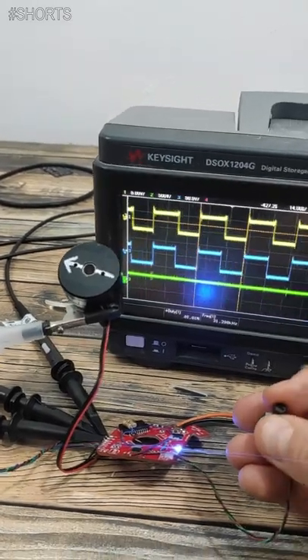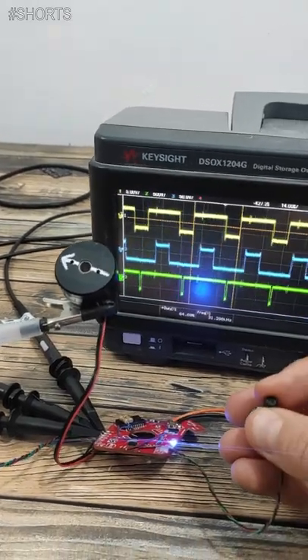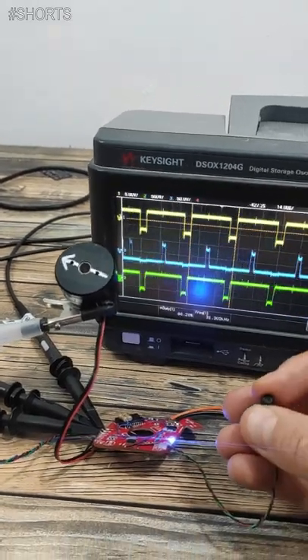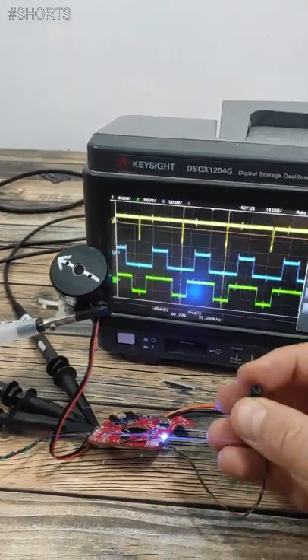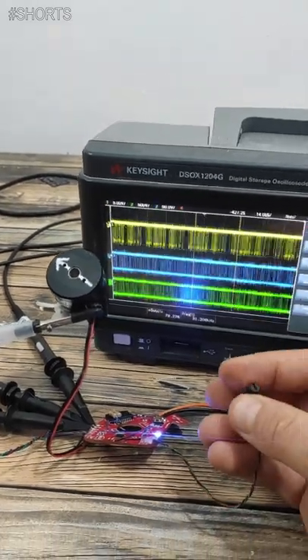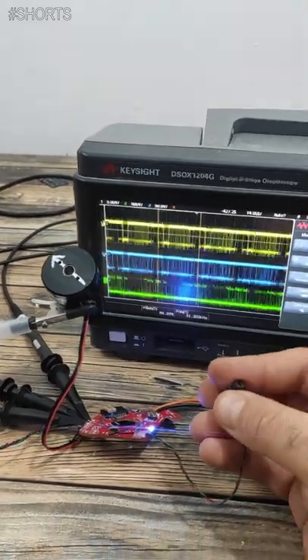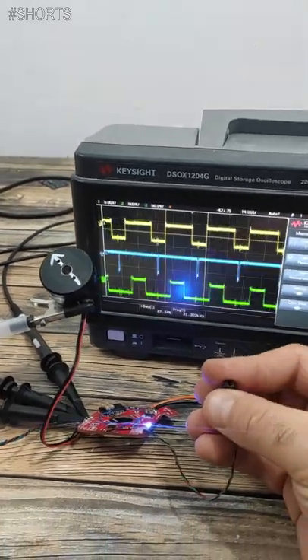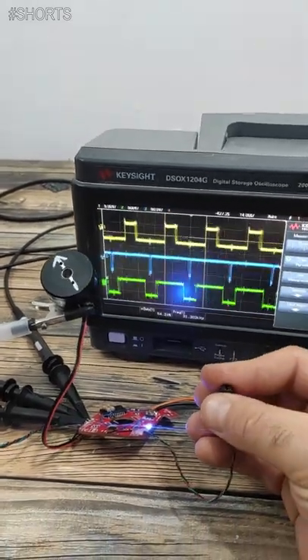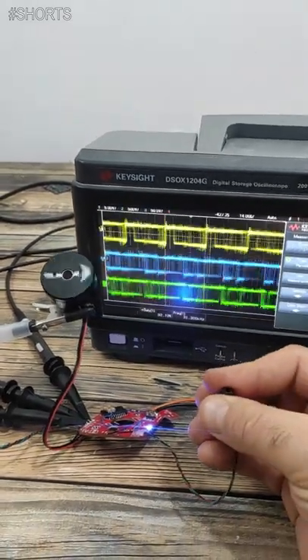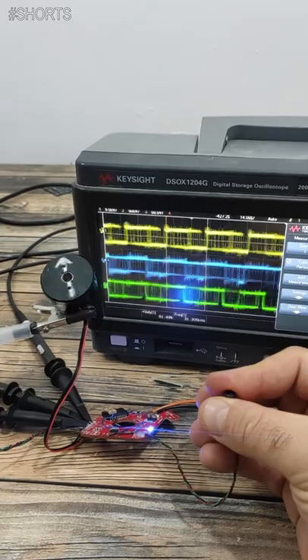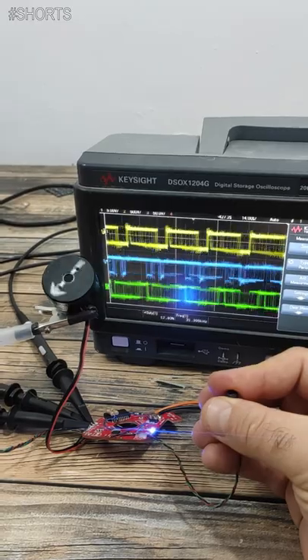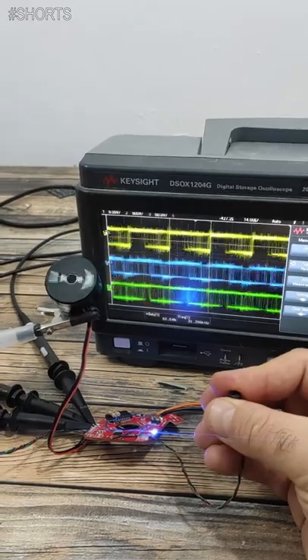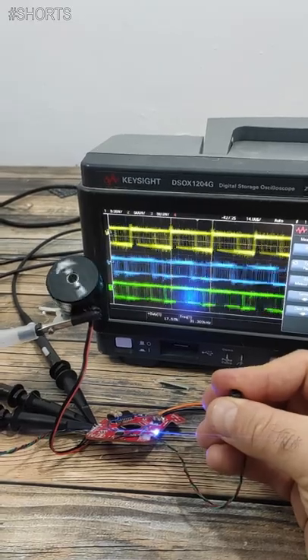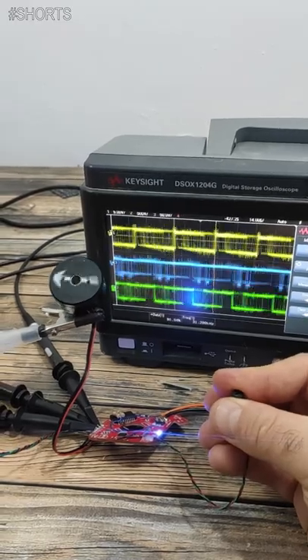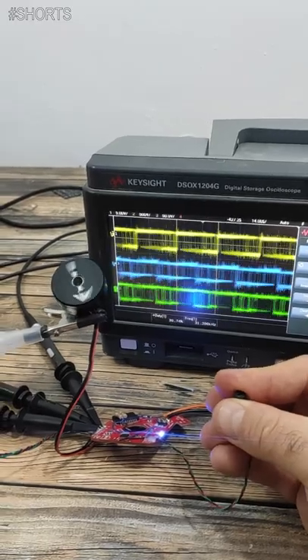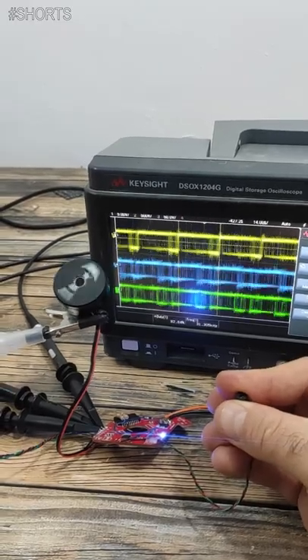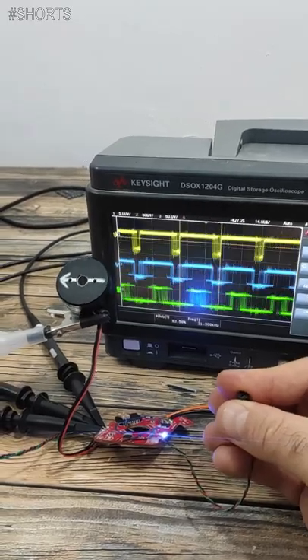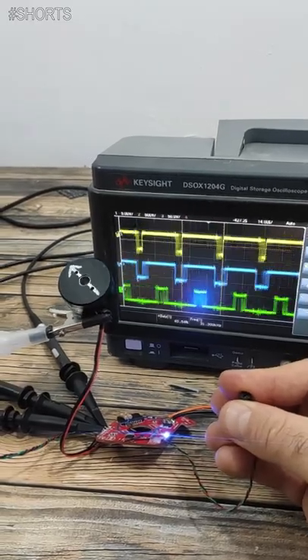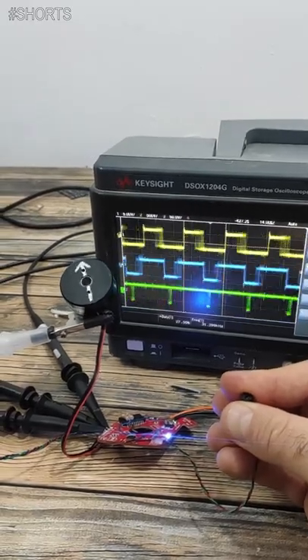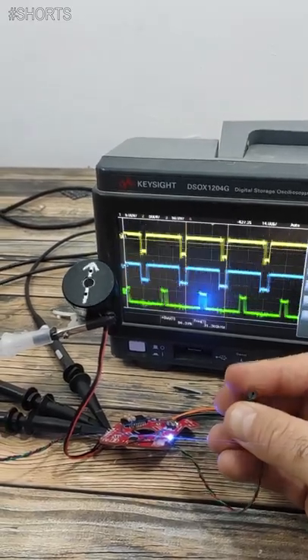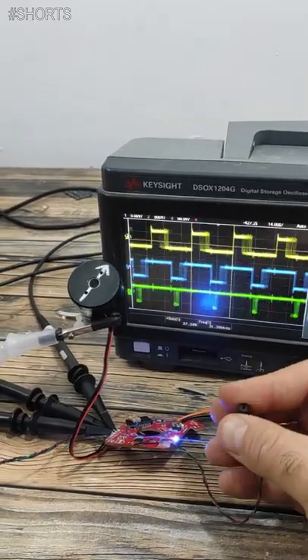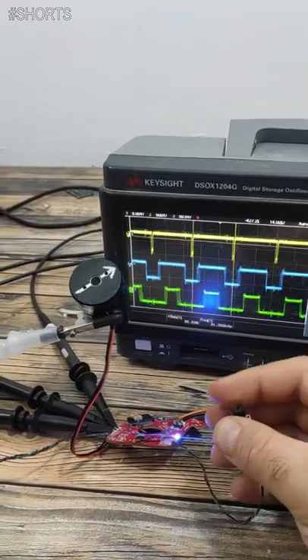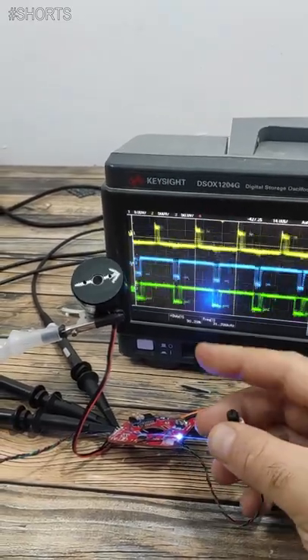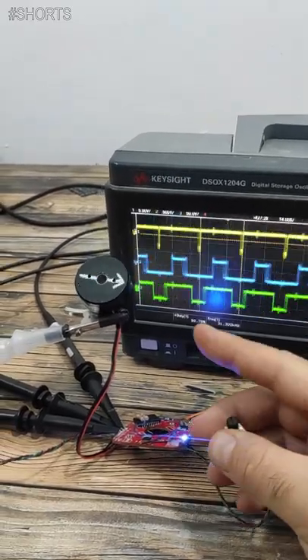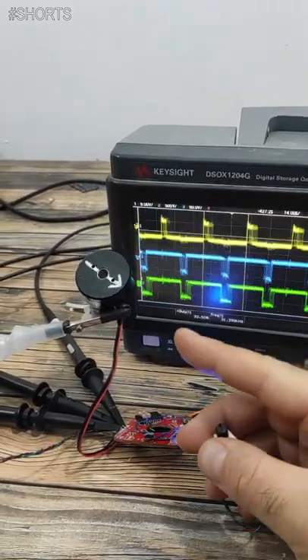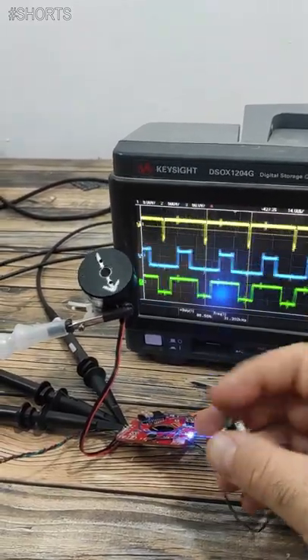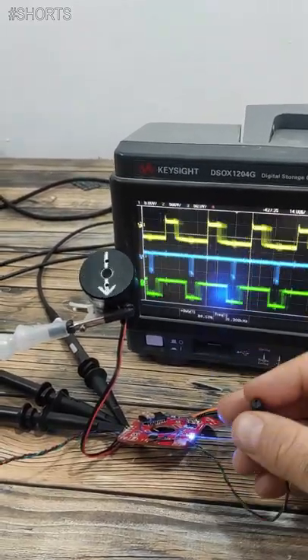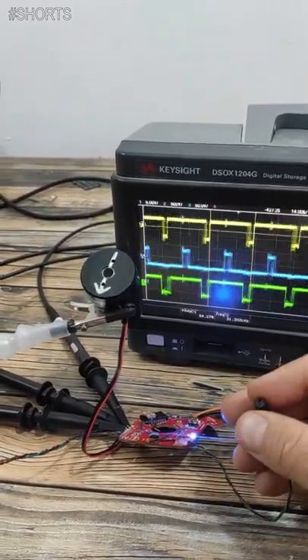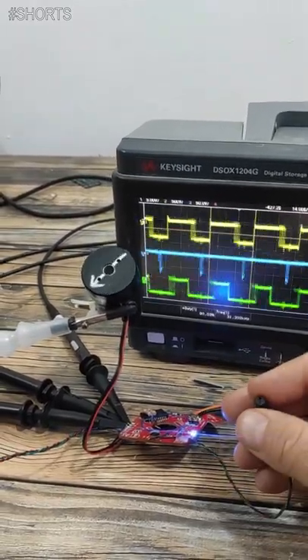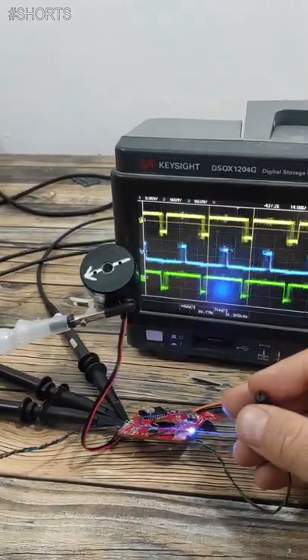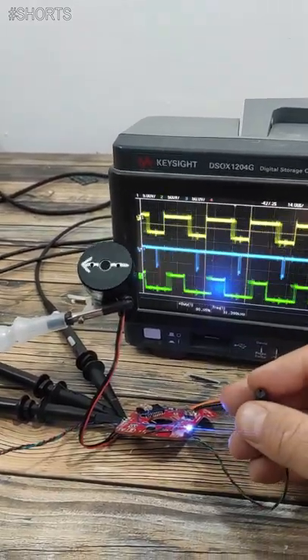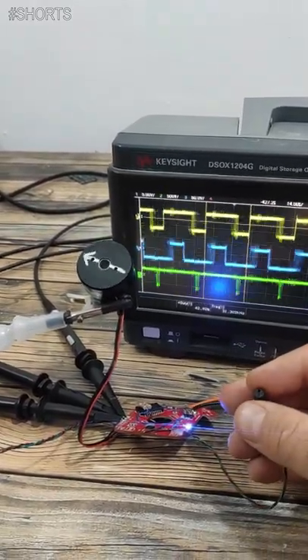And we can also increase the speed a little bit. That's too fast. But look how smooth it rotates.